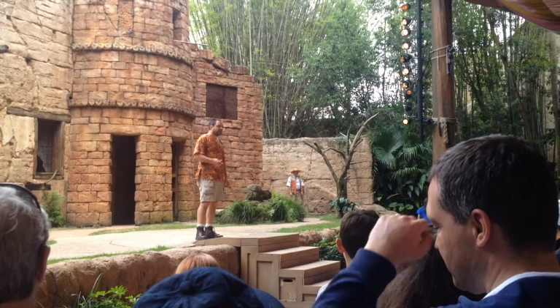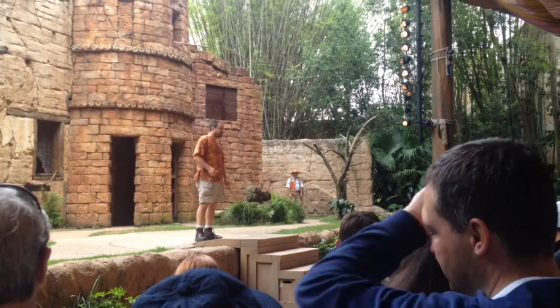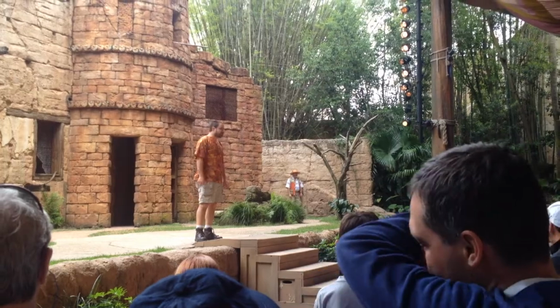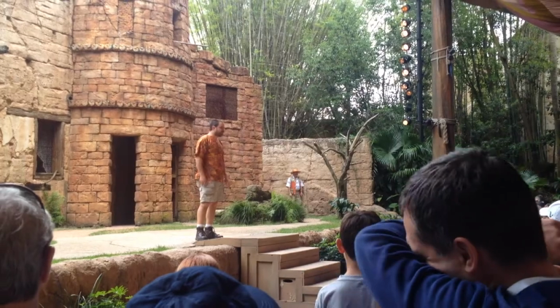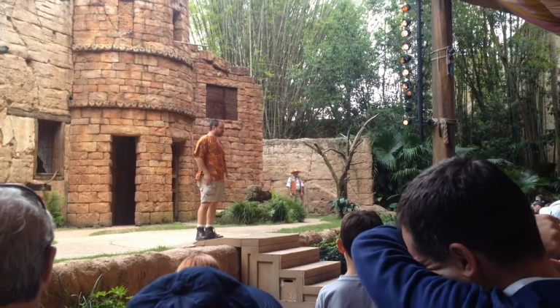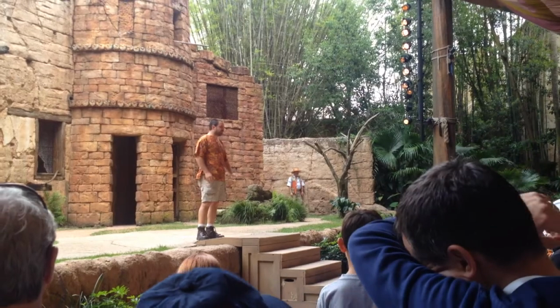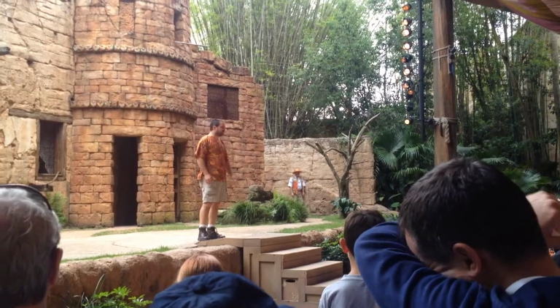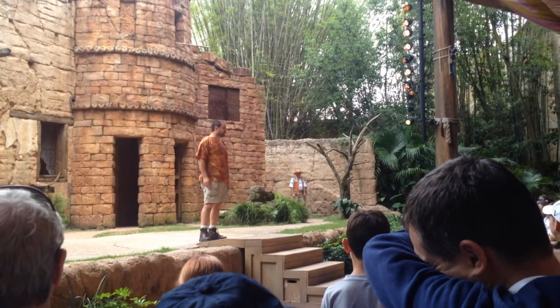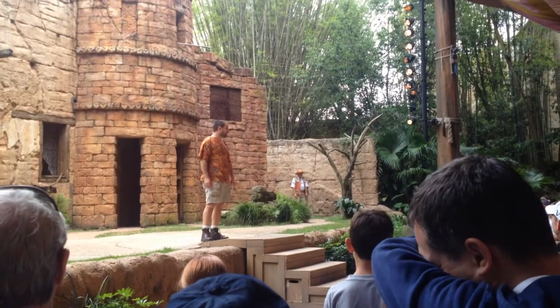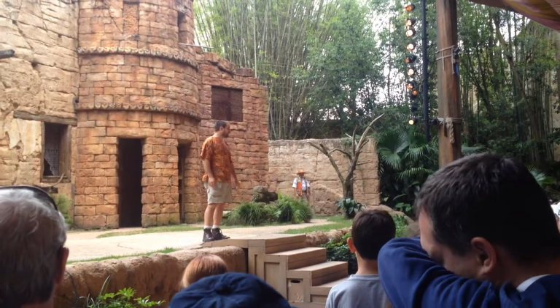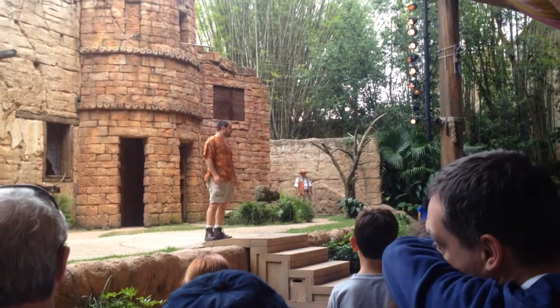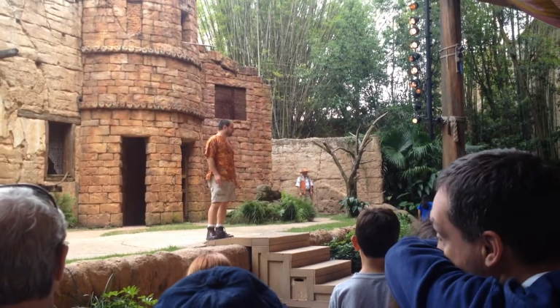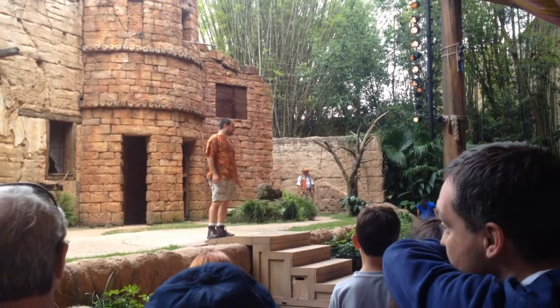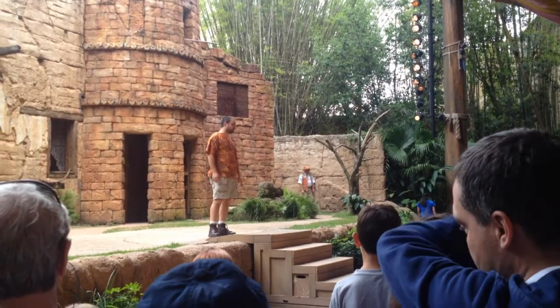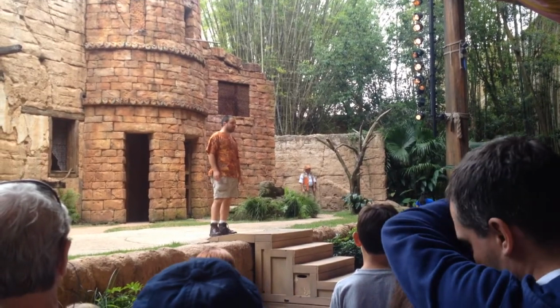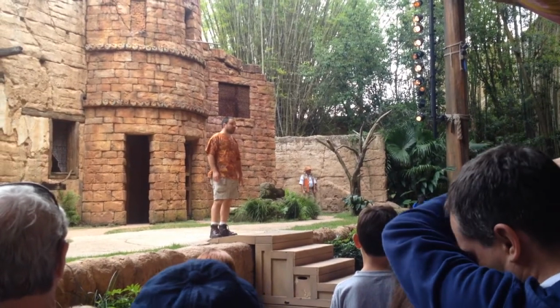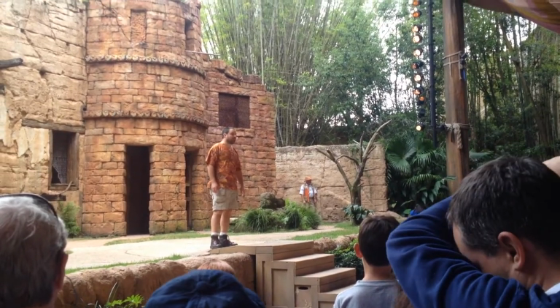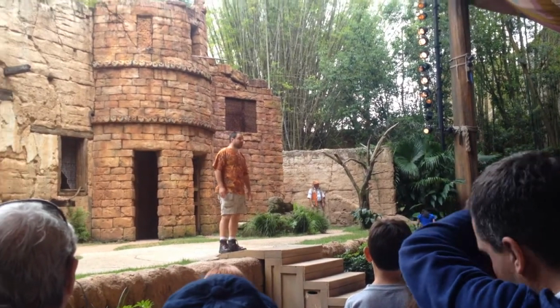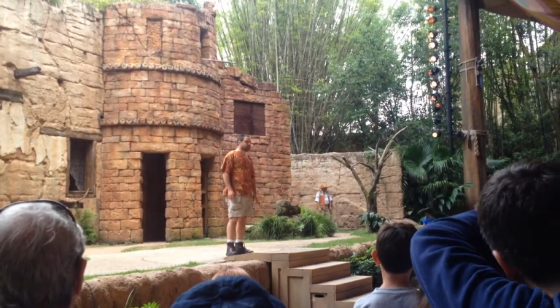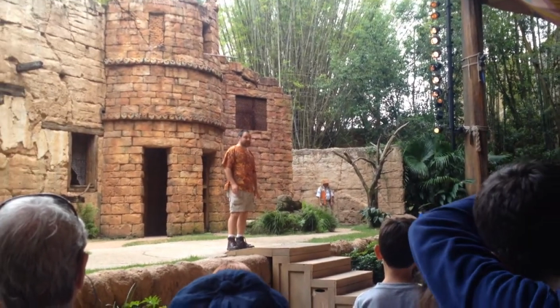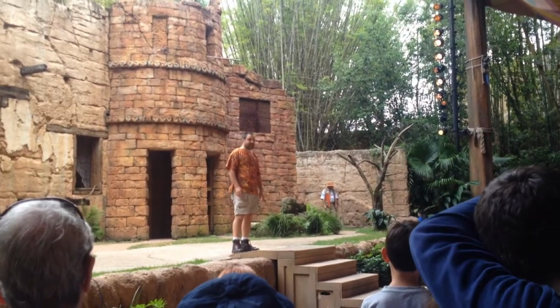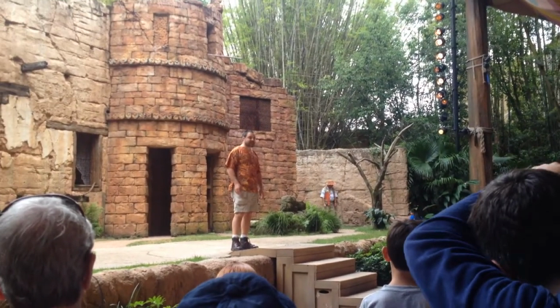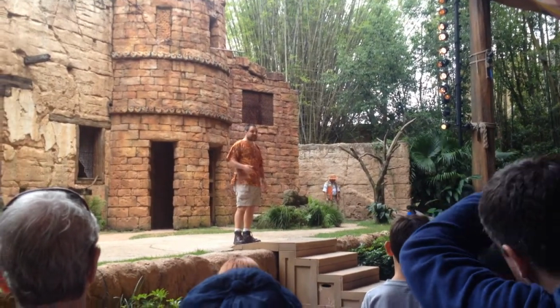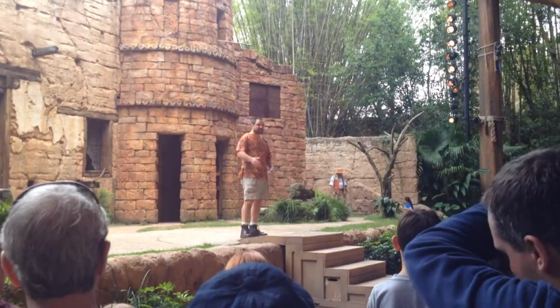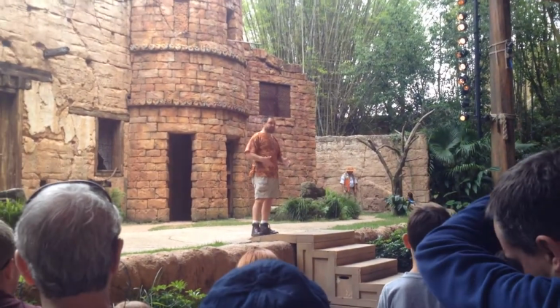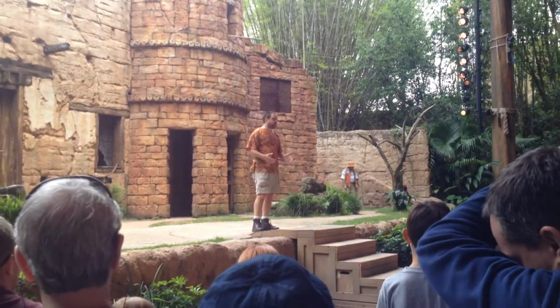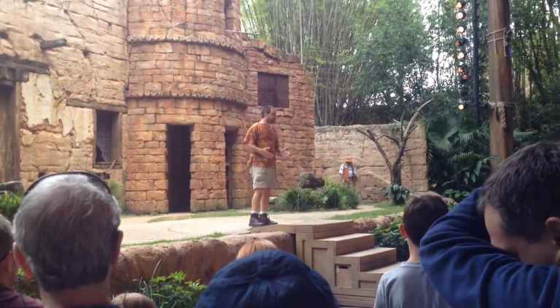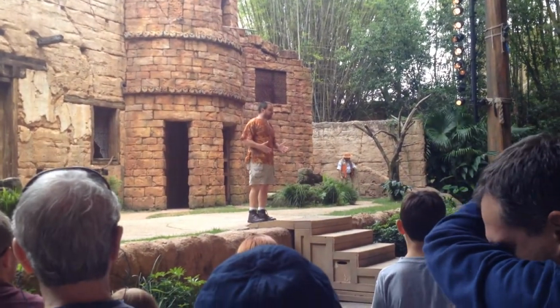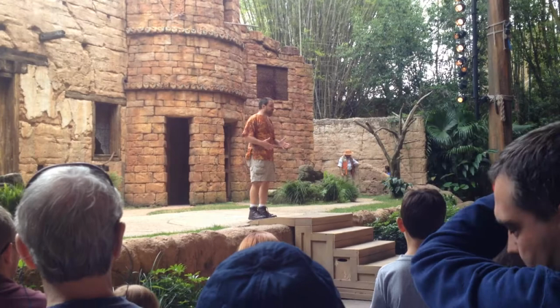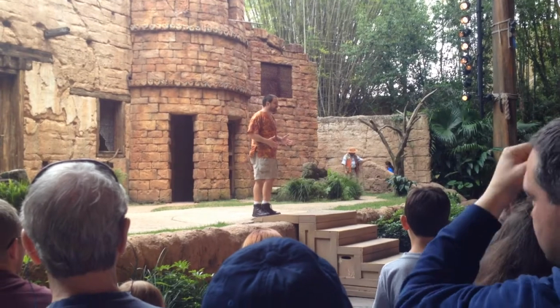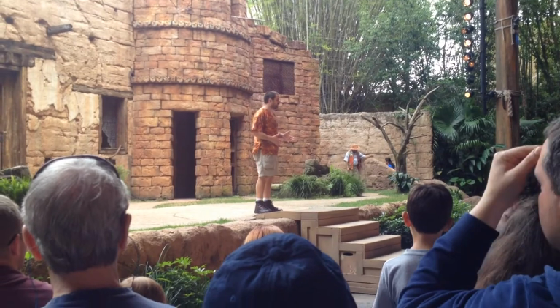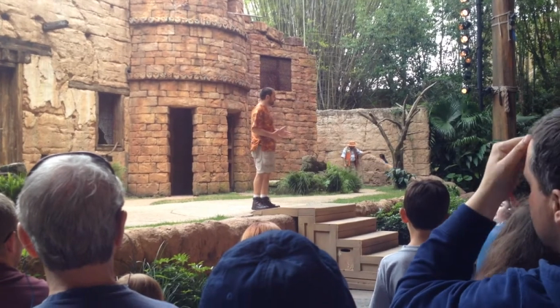Owls have better hearing than almost any animal in the world, but what we'll demonstrate next is that they can also fly almost silently.